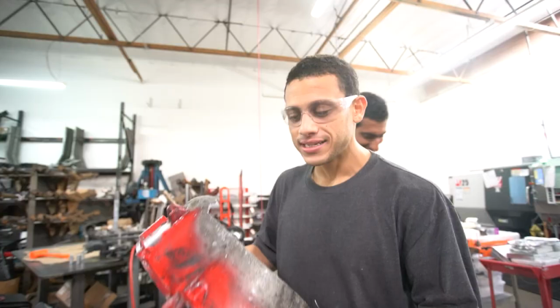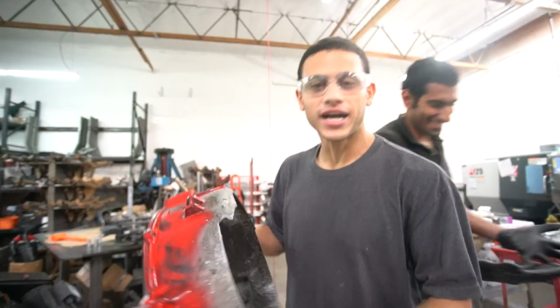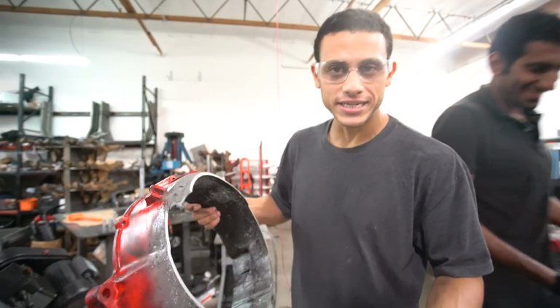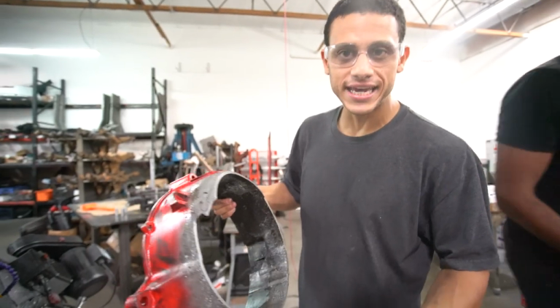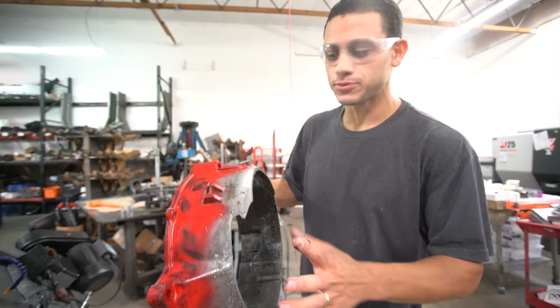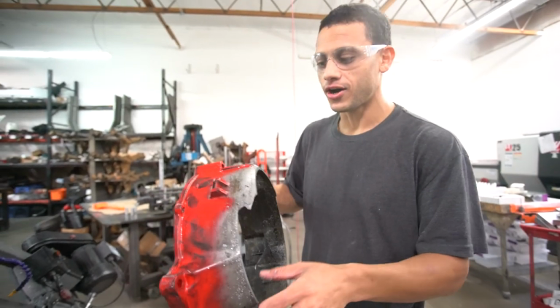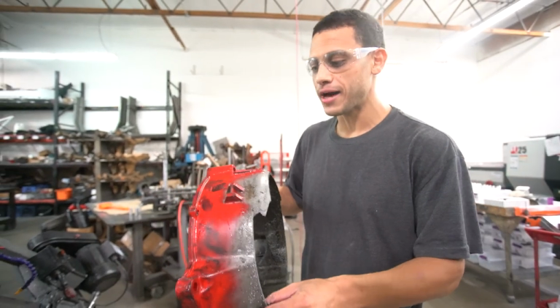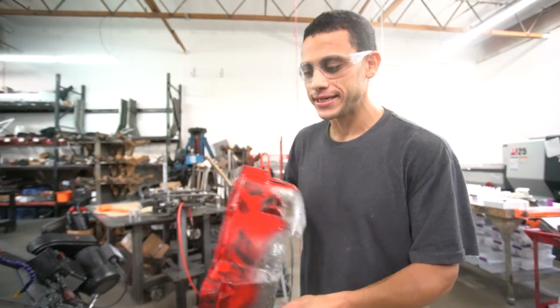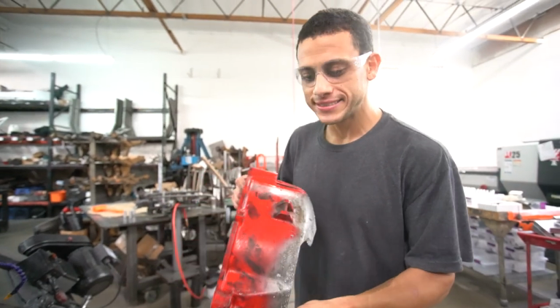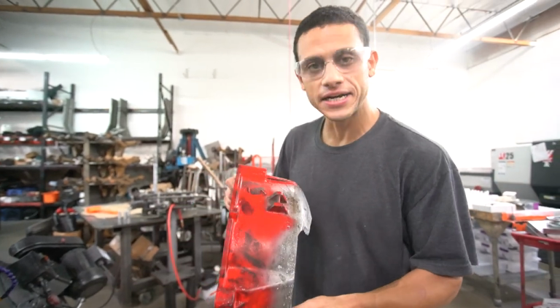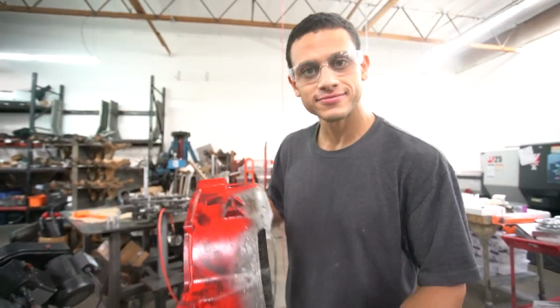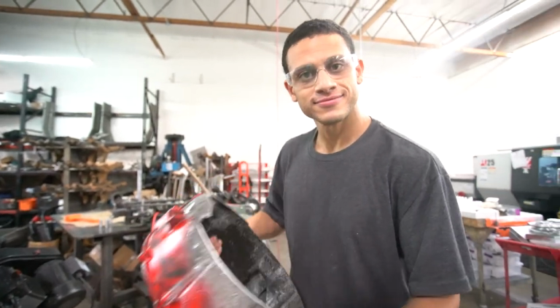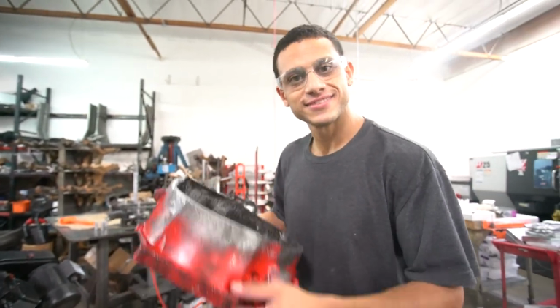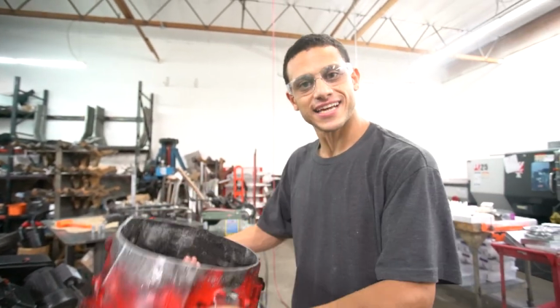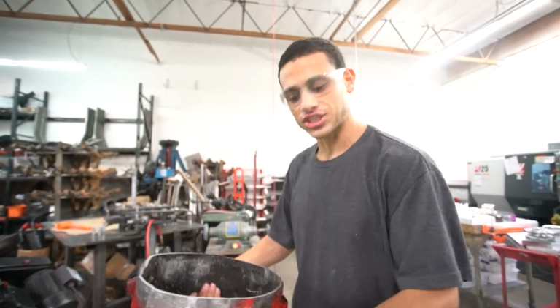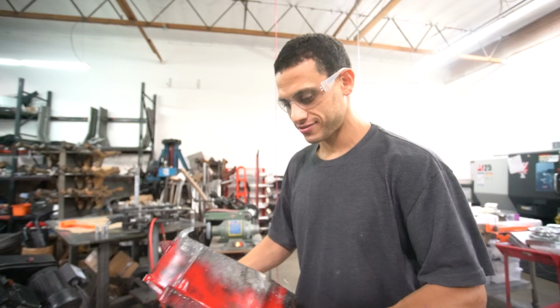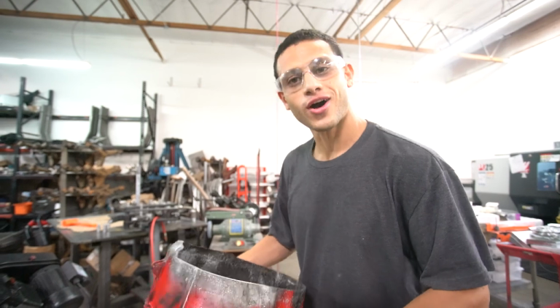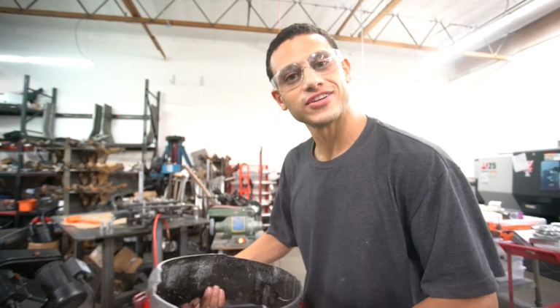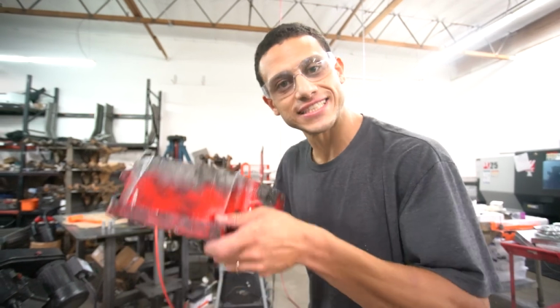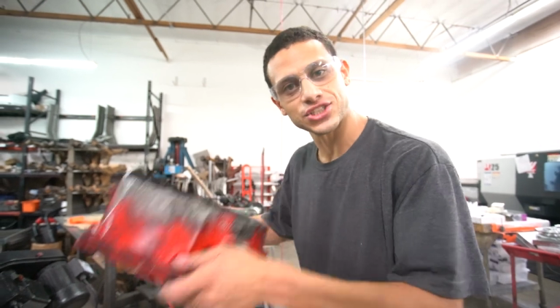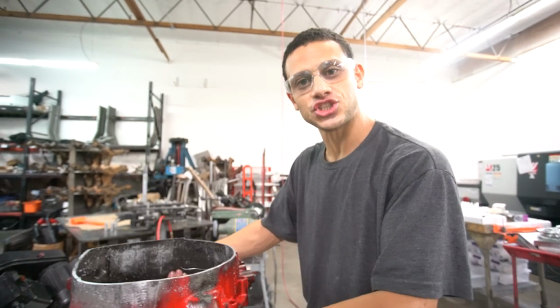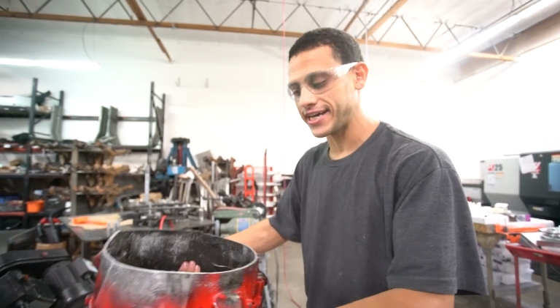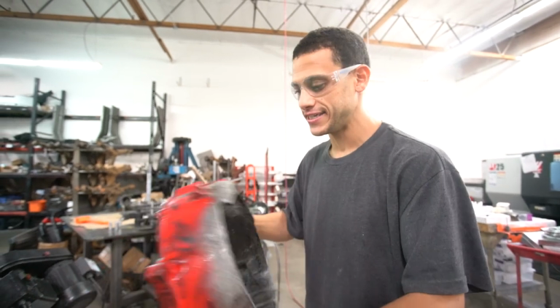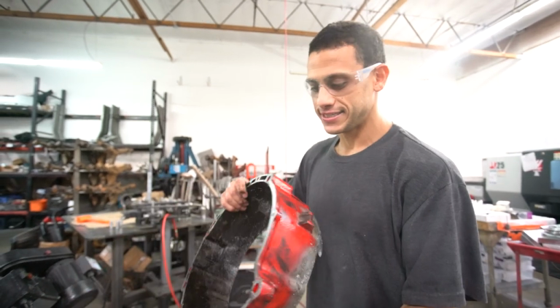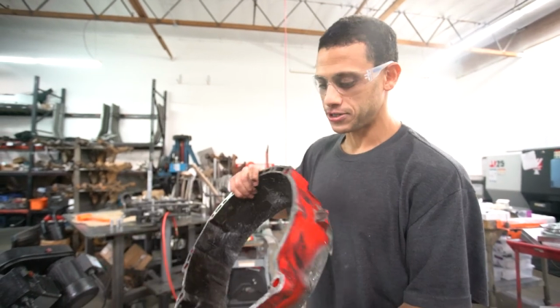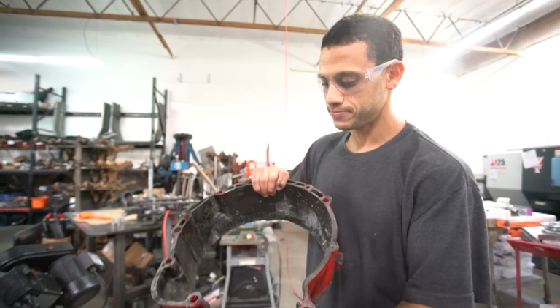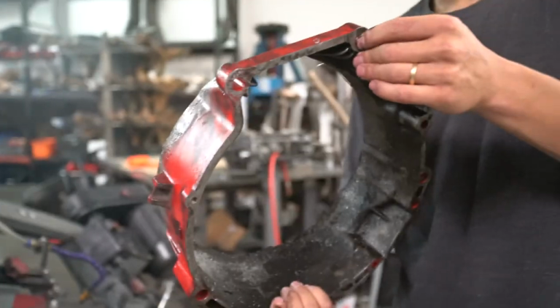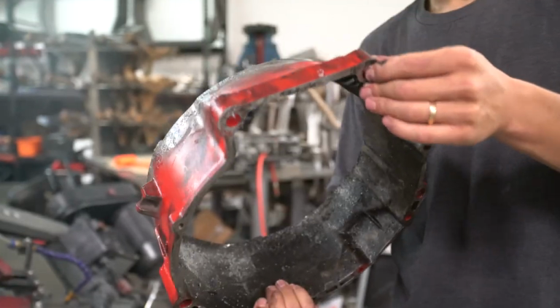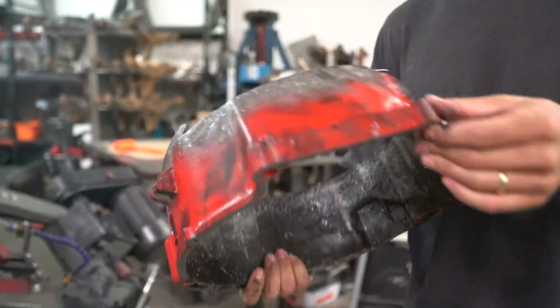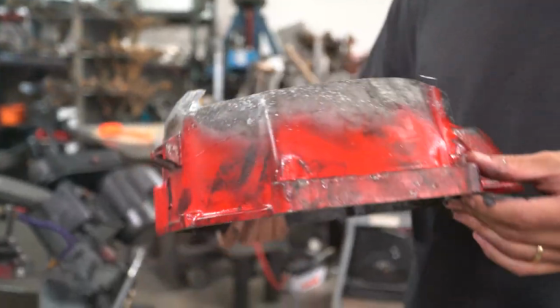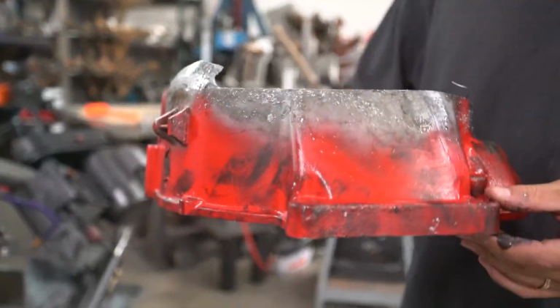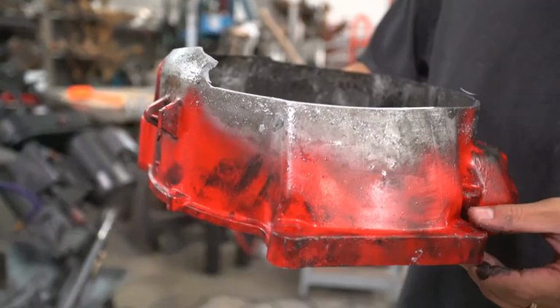We got 3D scans and all that data, but it's nice to just walk over to the CNC and check the part directly. Let's cut the block.